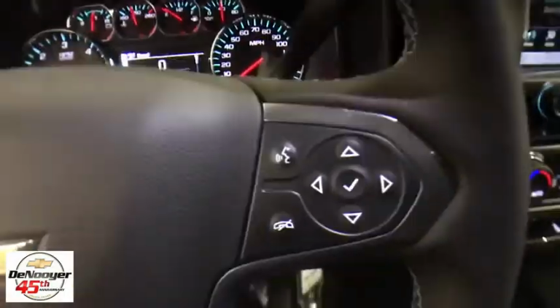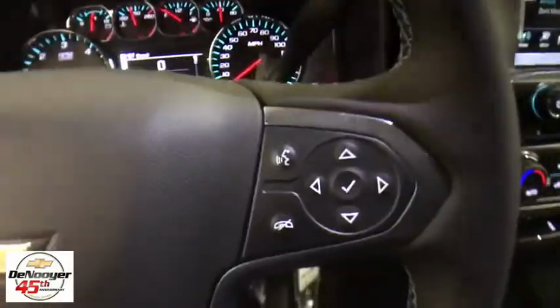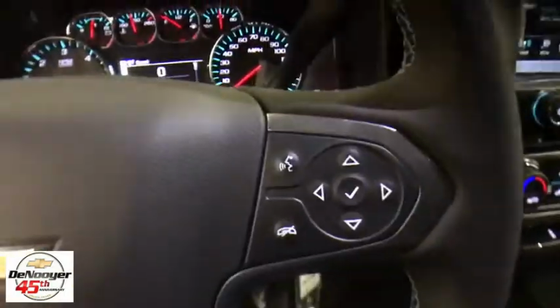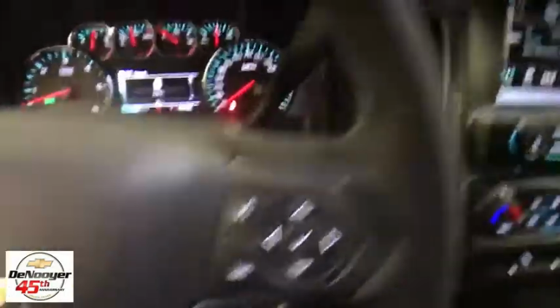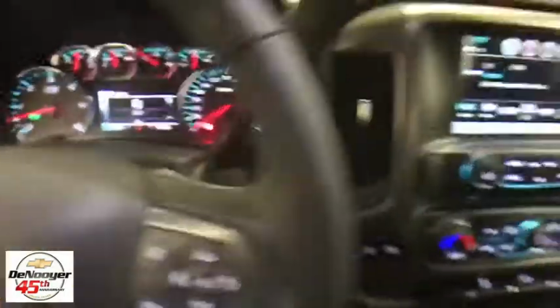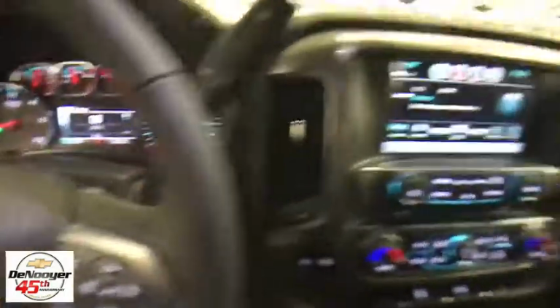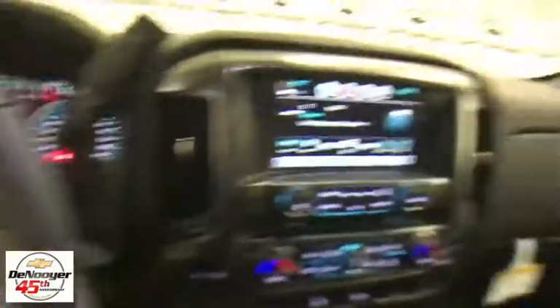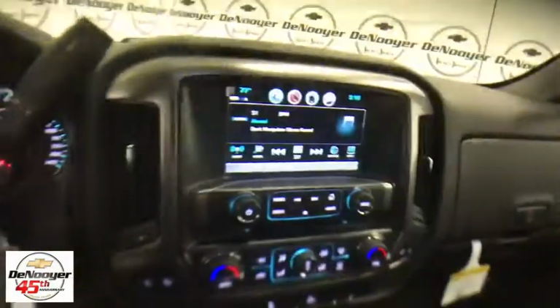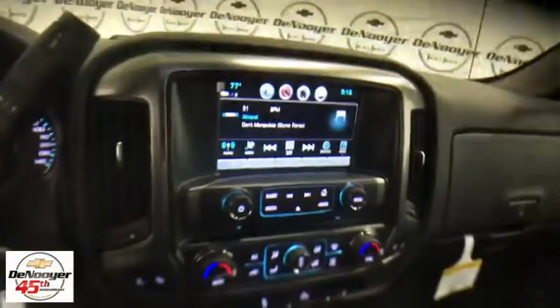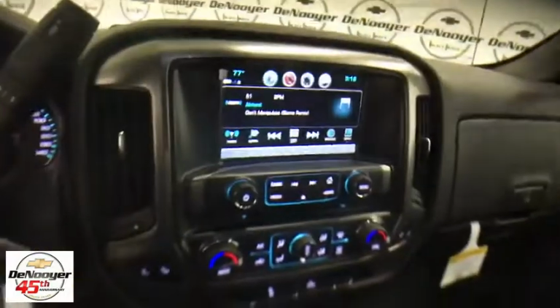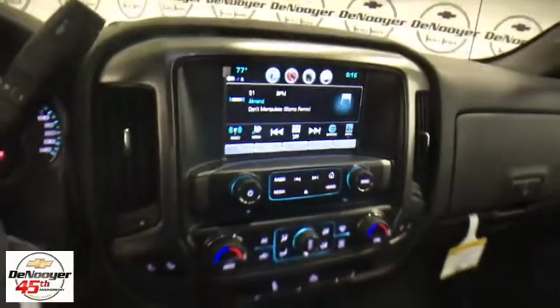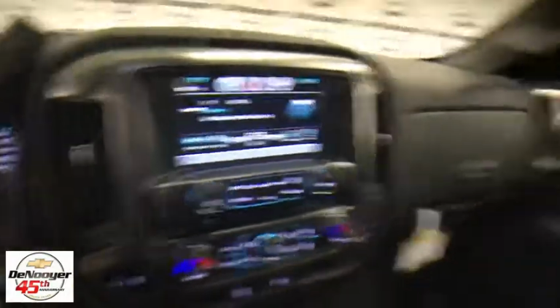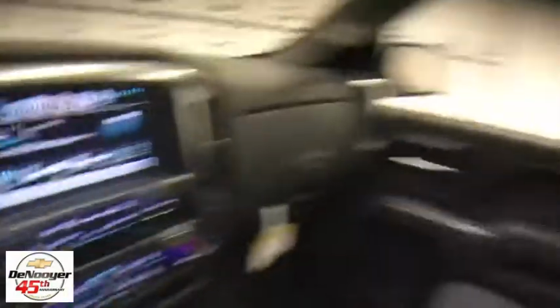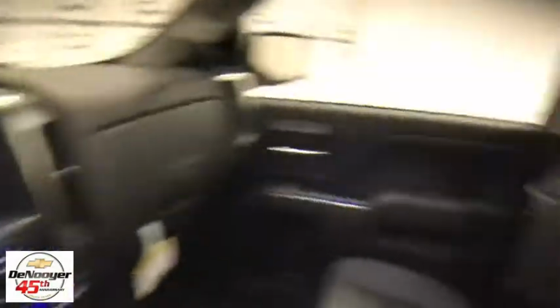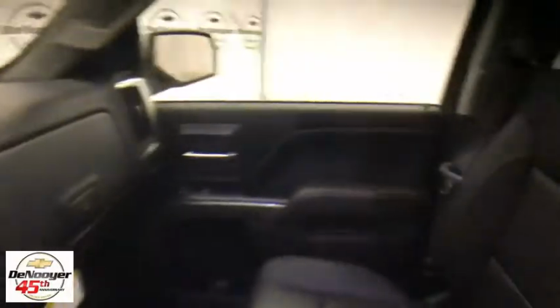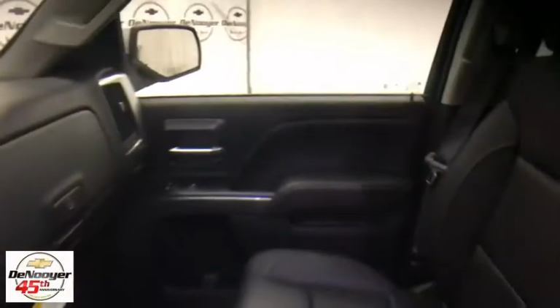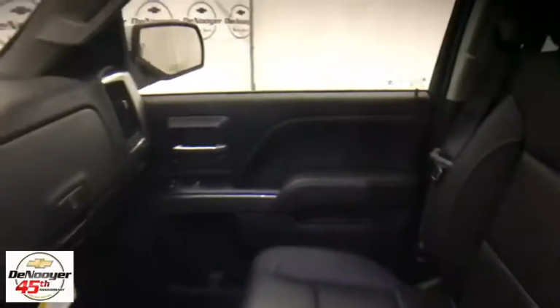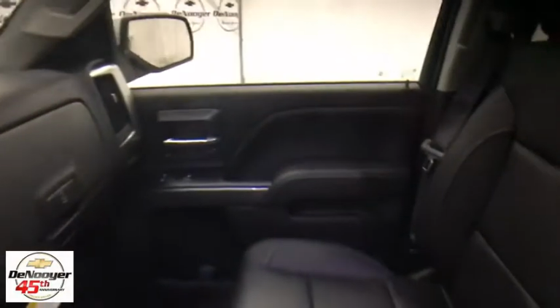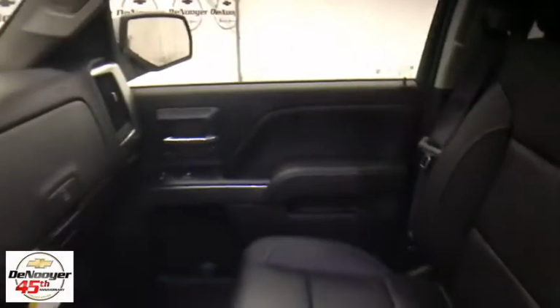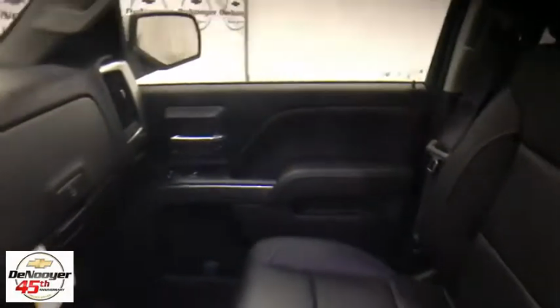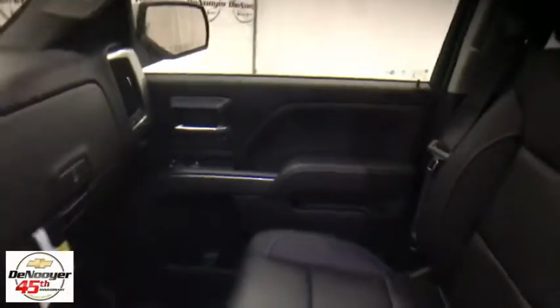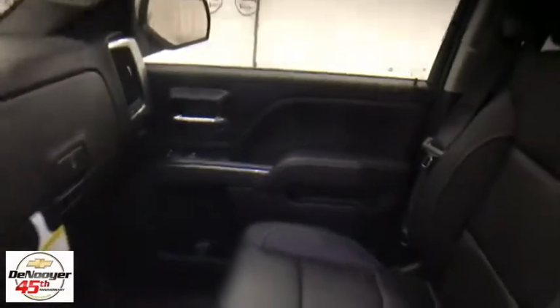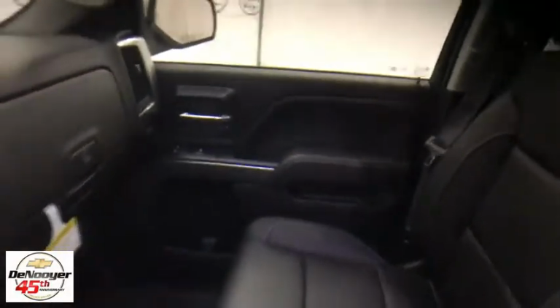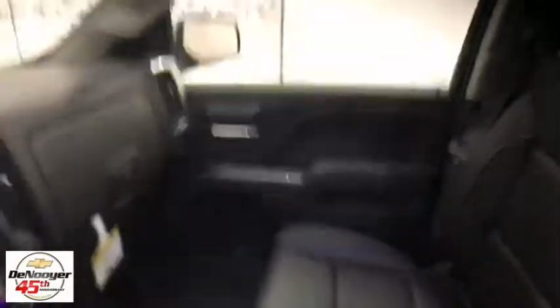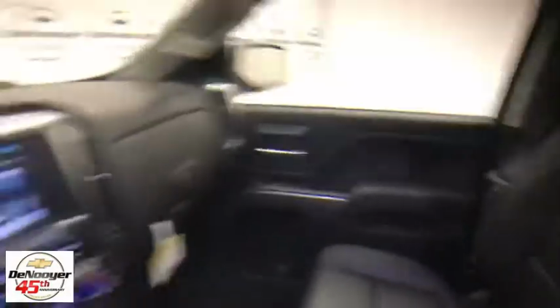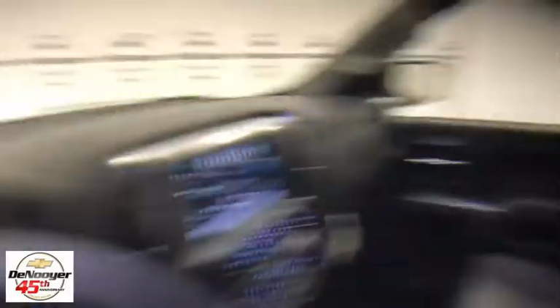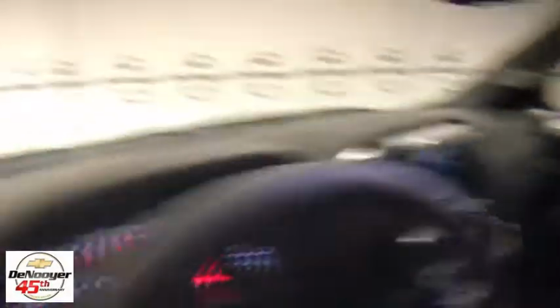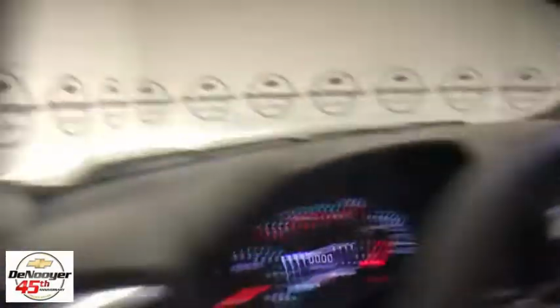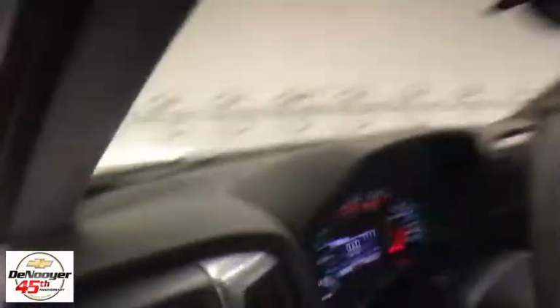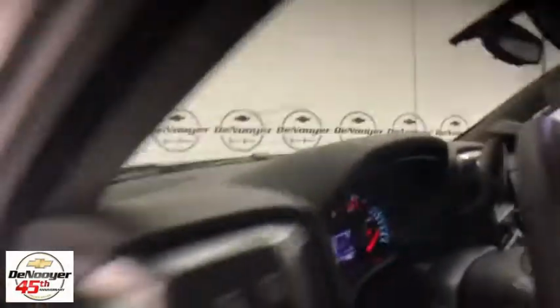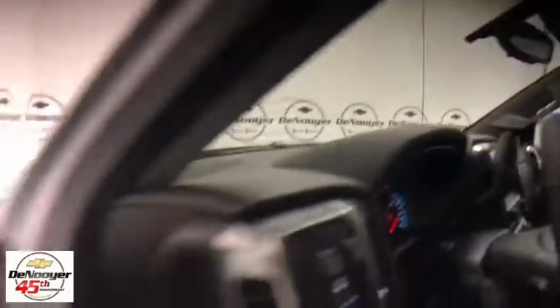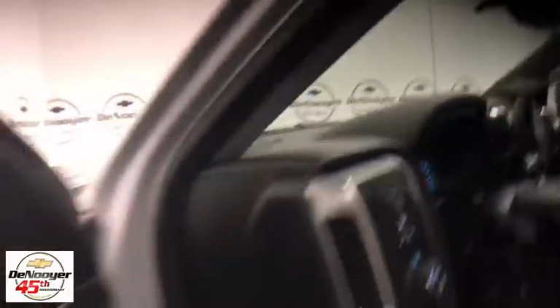Tachometer. Remote keyless entry. Panic alarm. Brake assist. Come see the car for yourself.